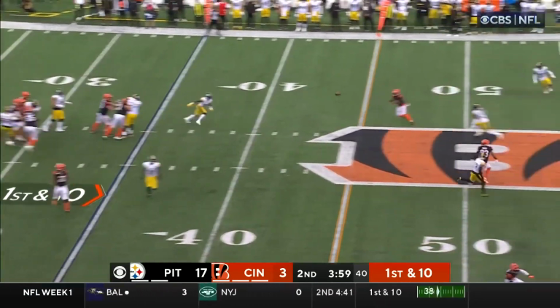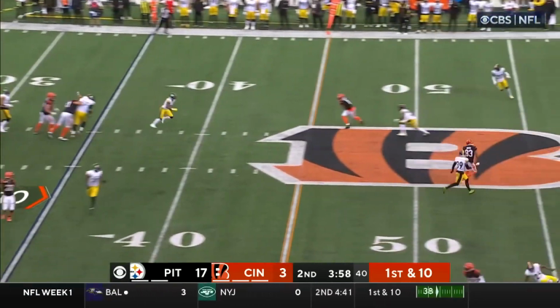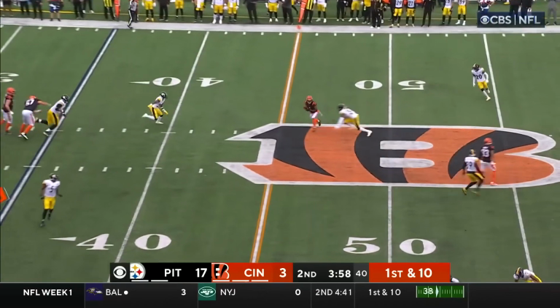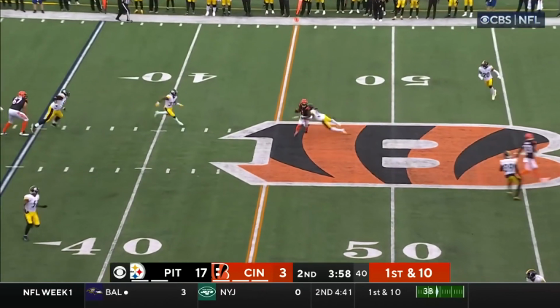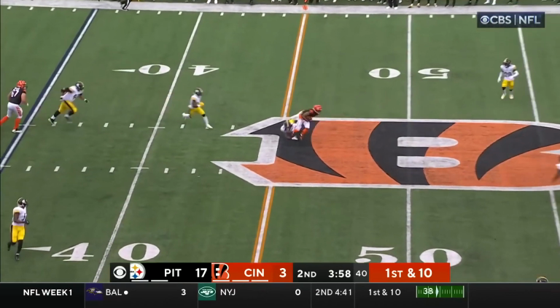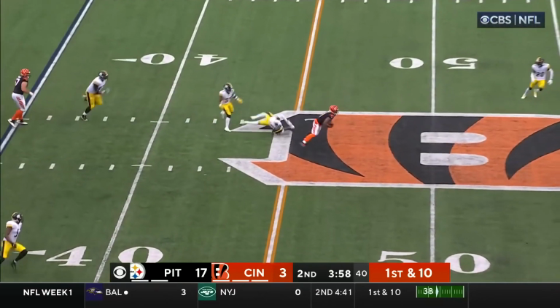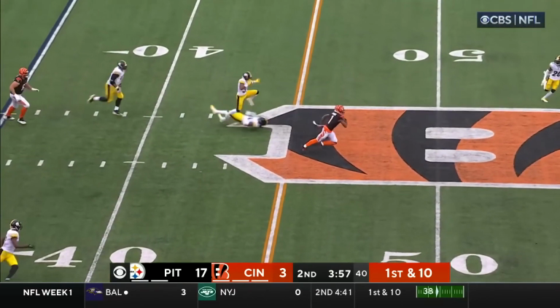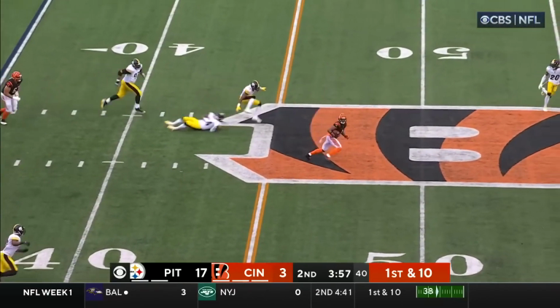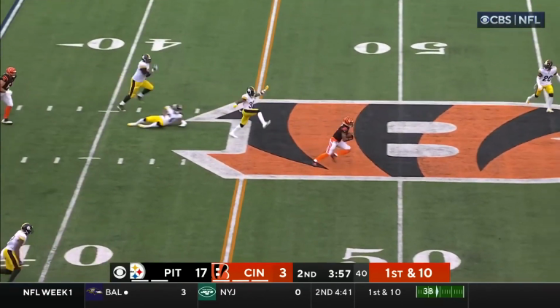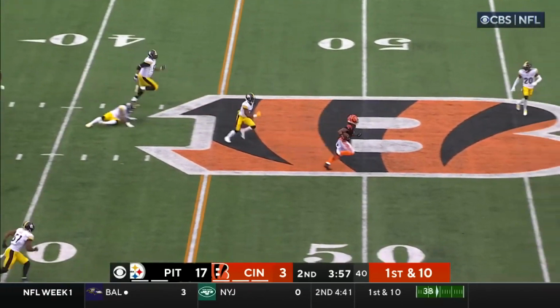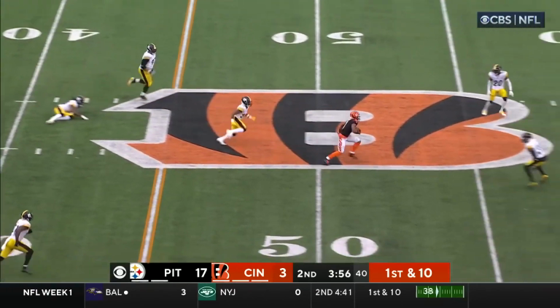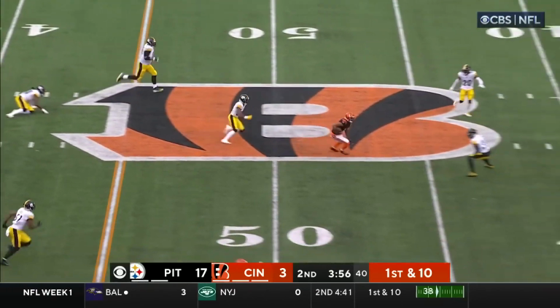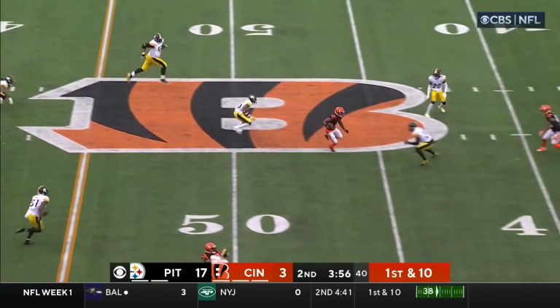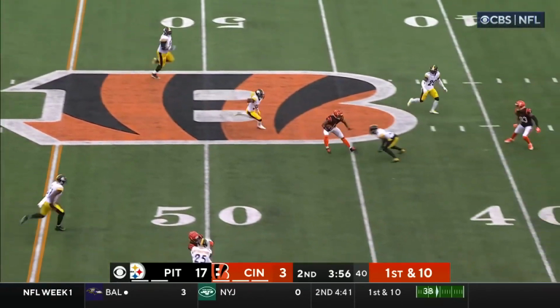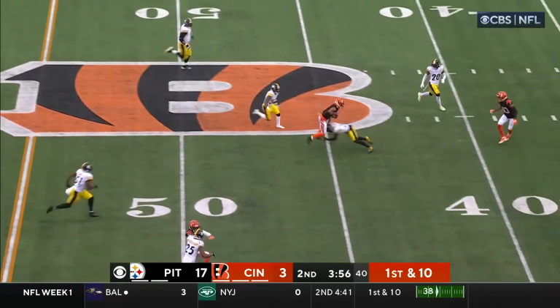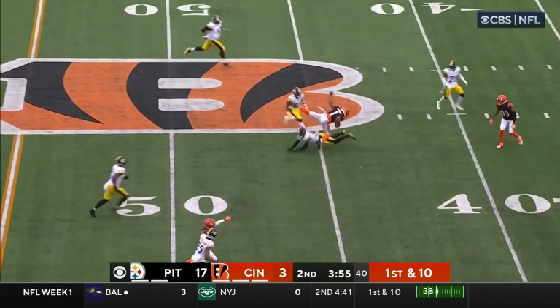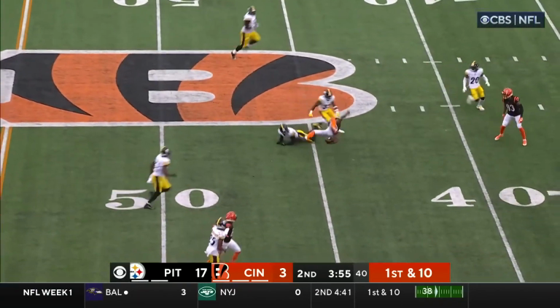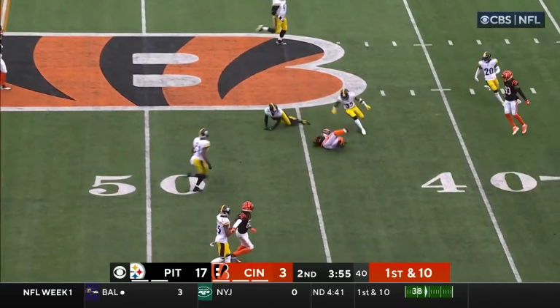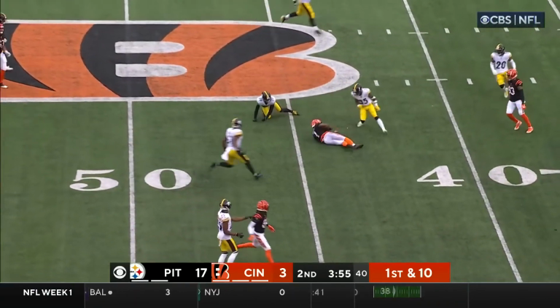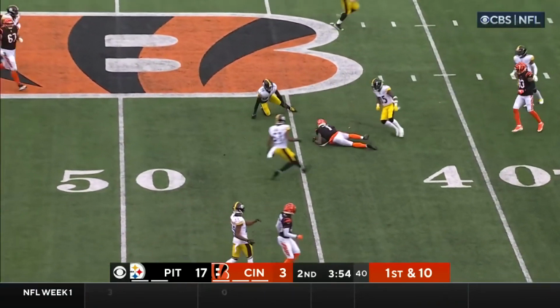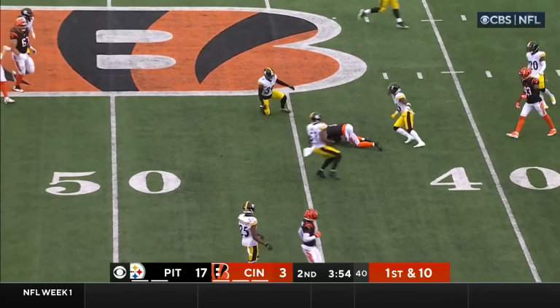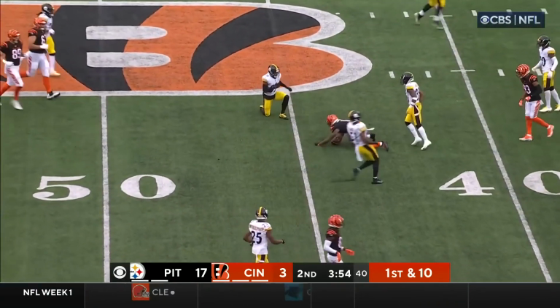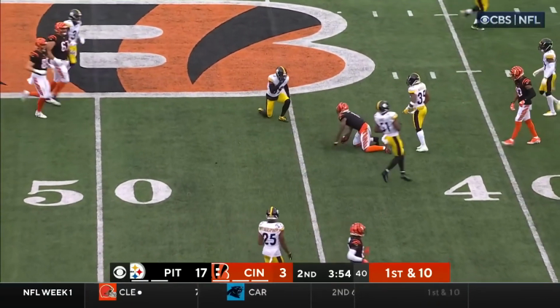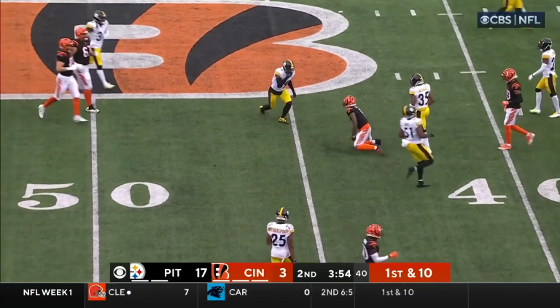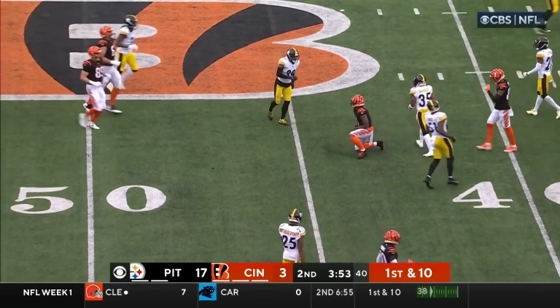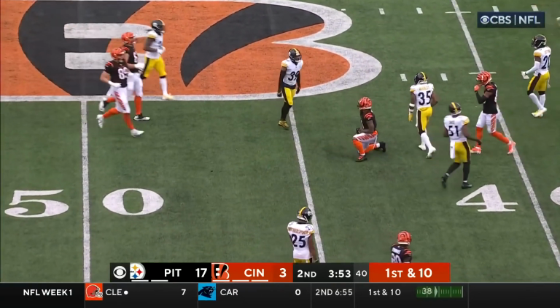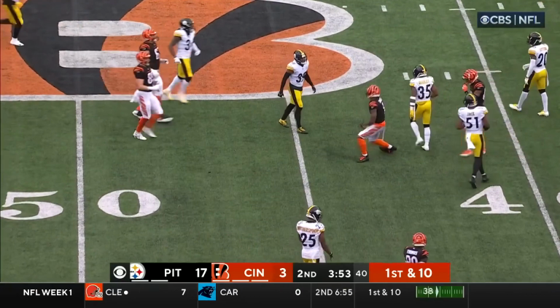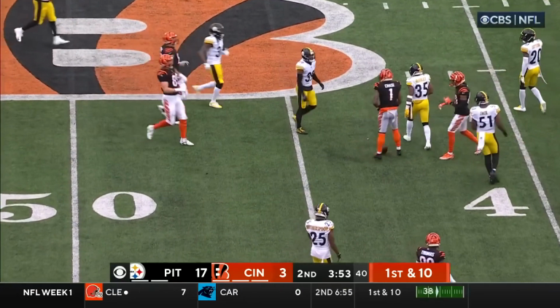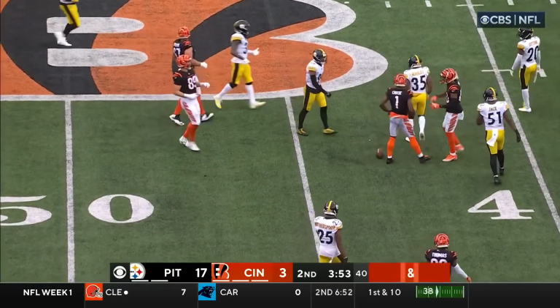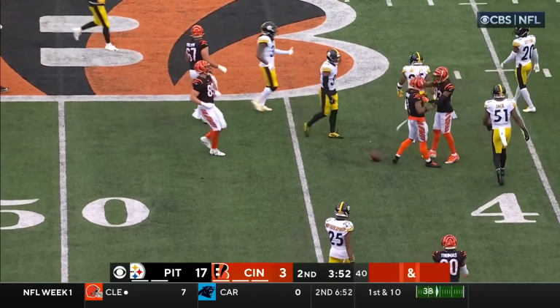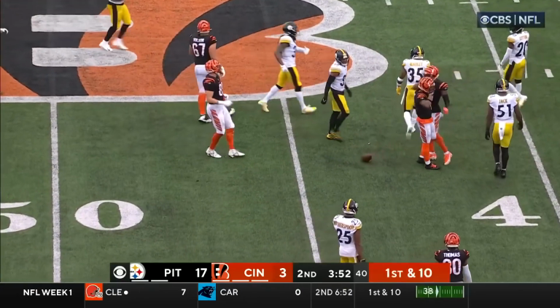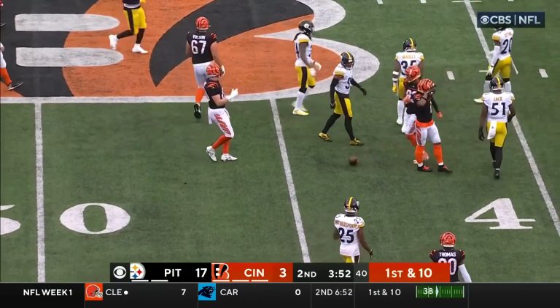Burrow pats the ball, throws it on the line, caught by Chase. He sheds one tackler, and Chase gets inside.